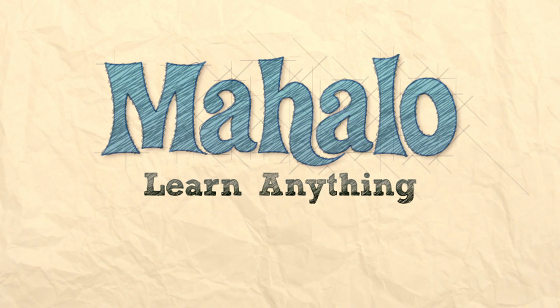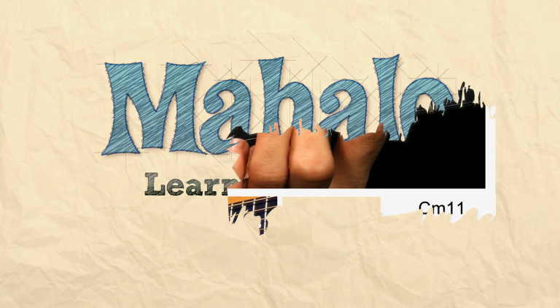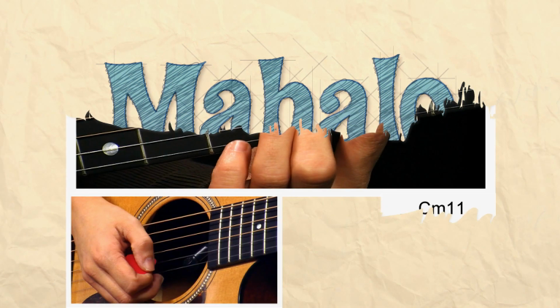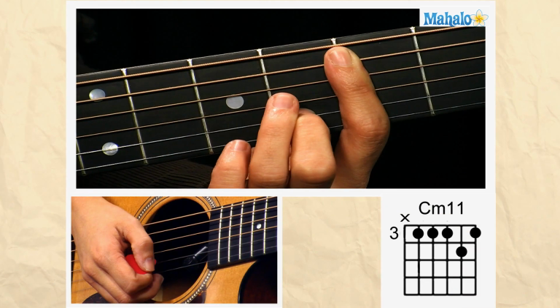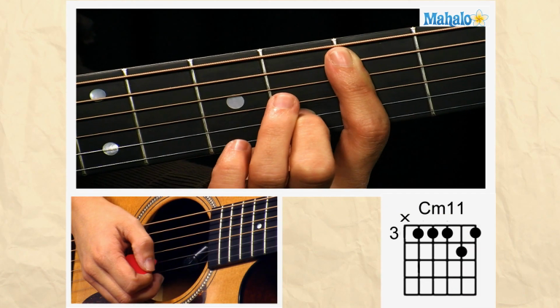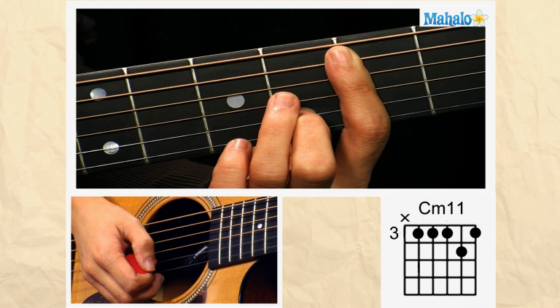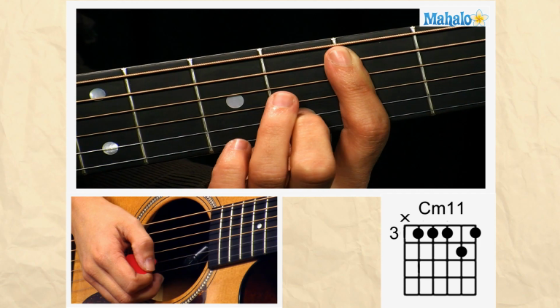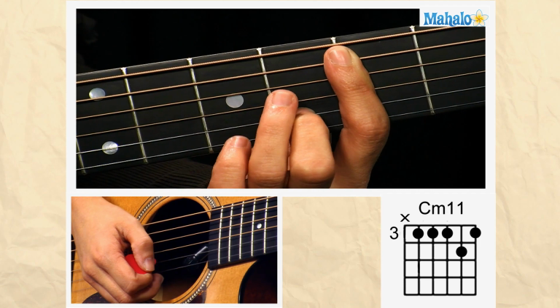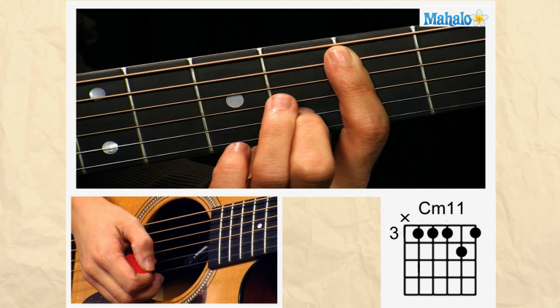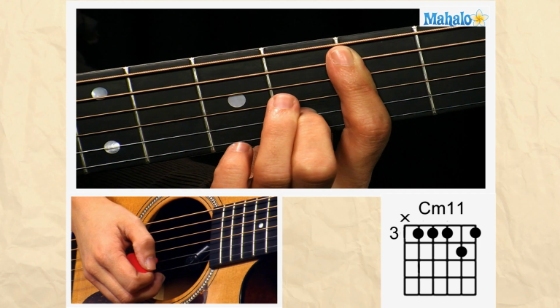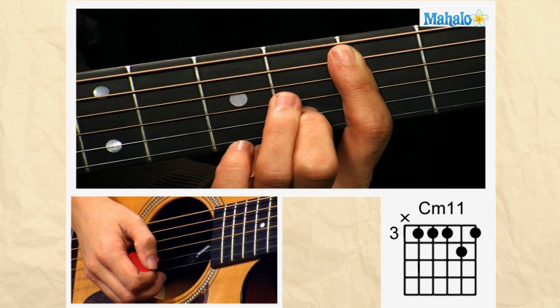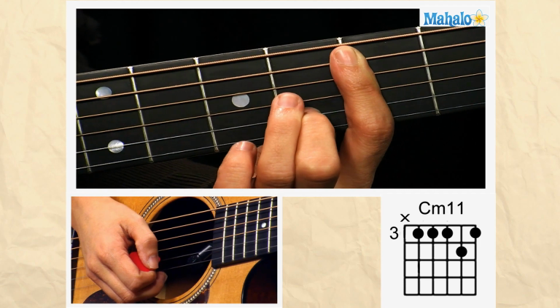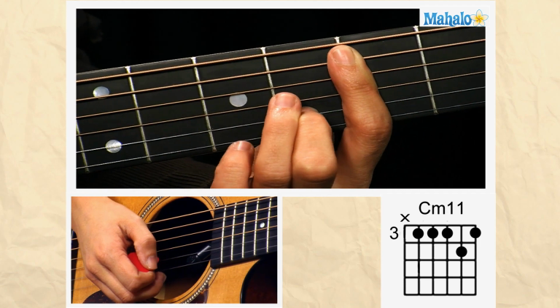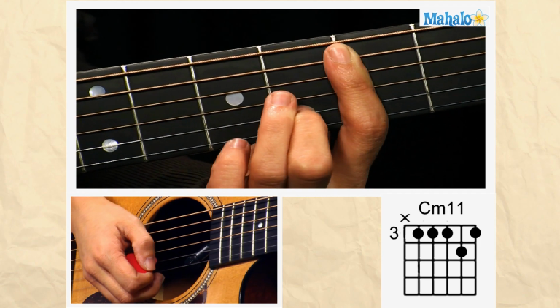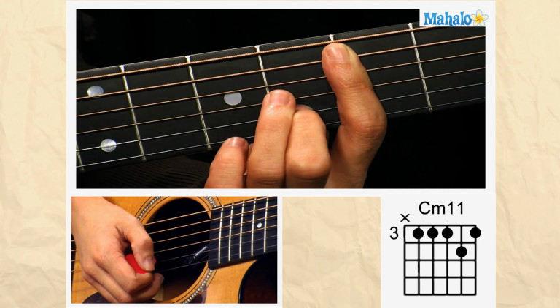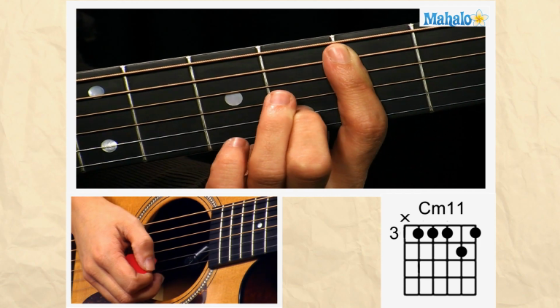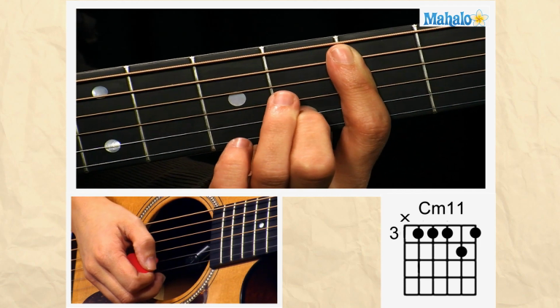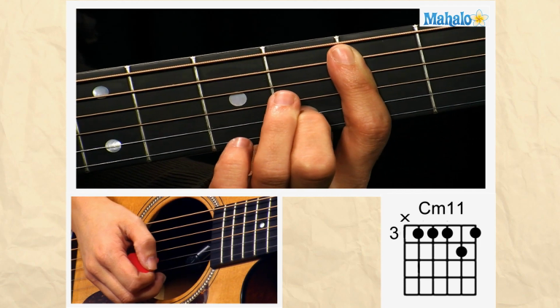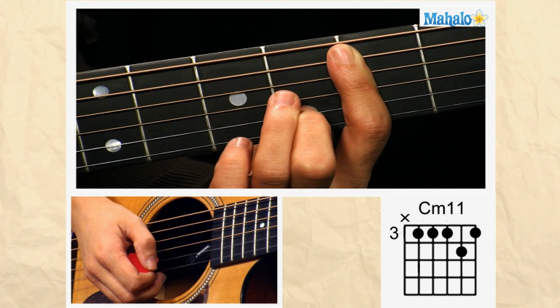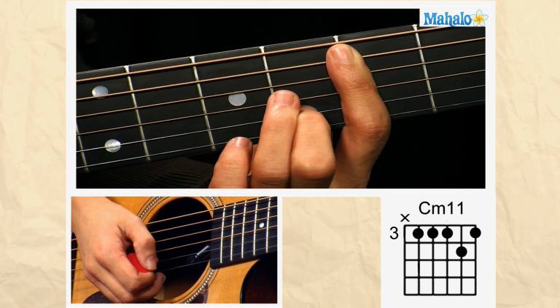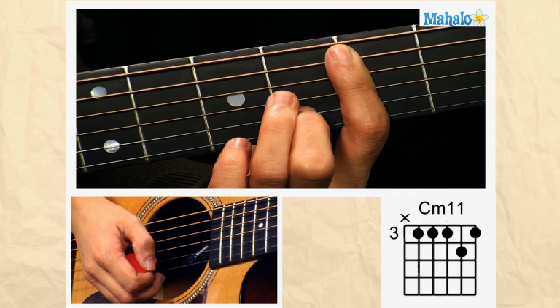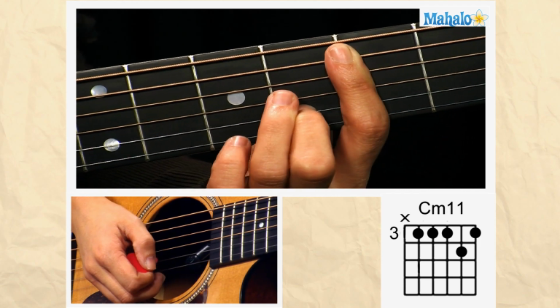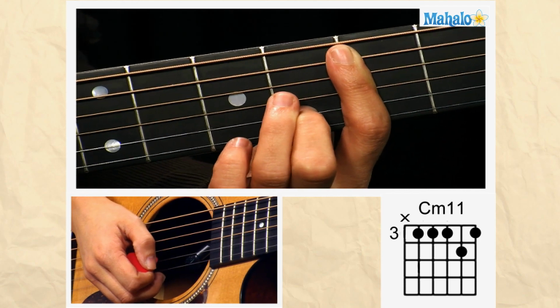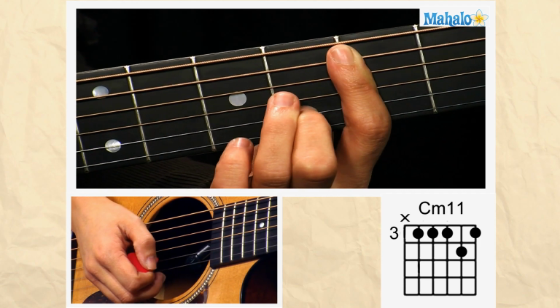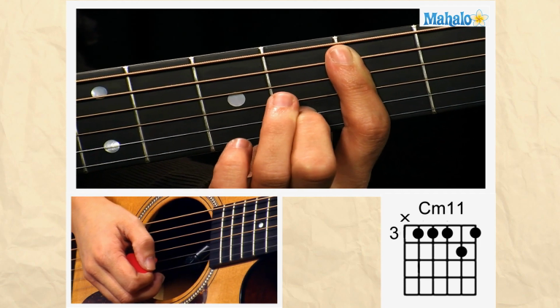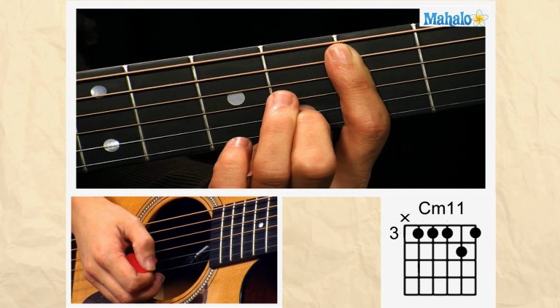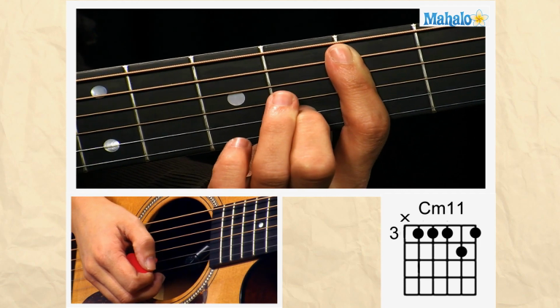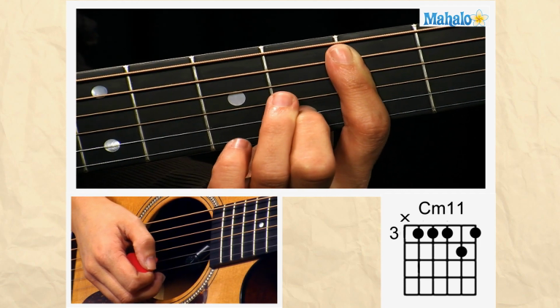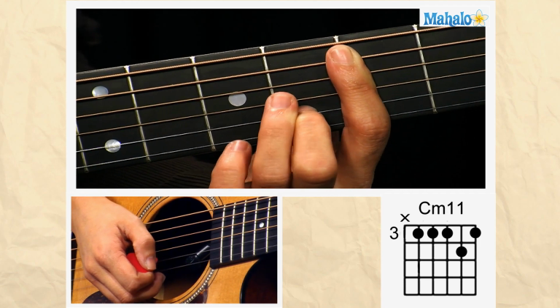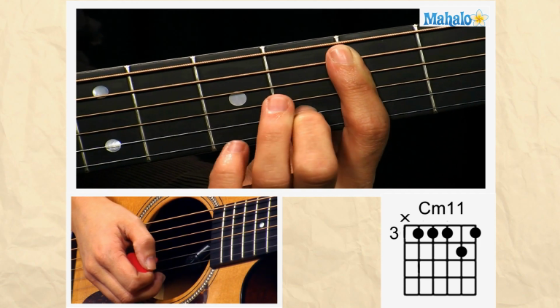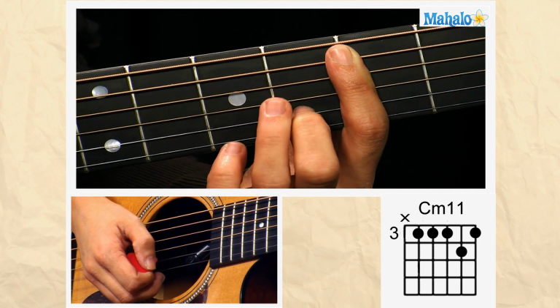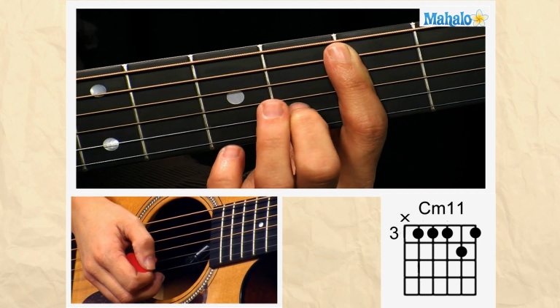Welcome to Mahalo Guitar Lessons. This is how you play a C minor 11 chord.